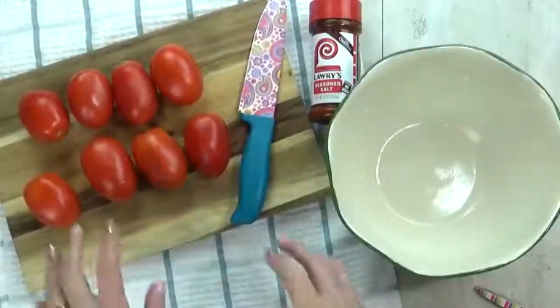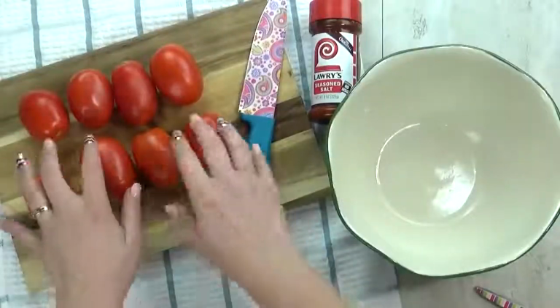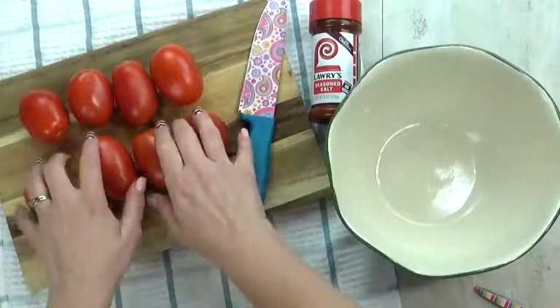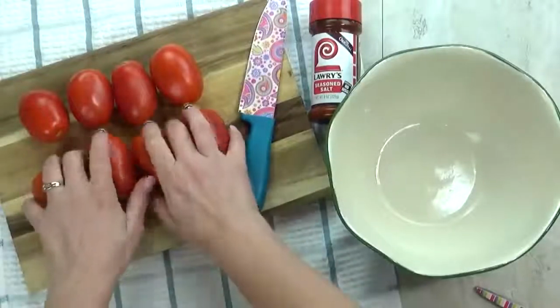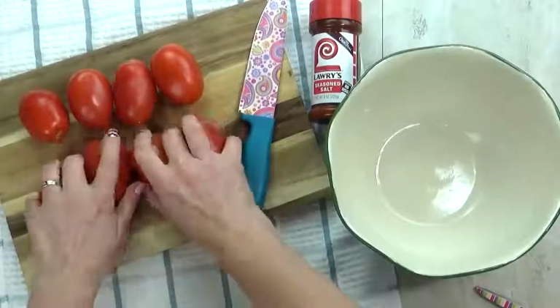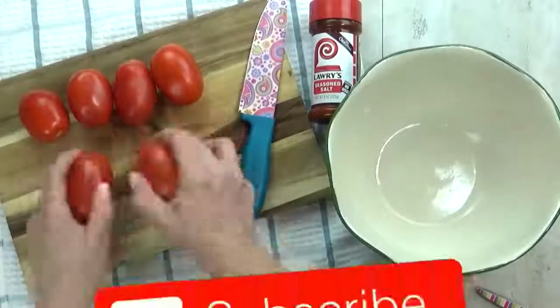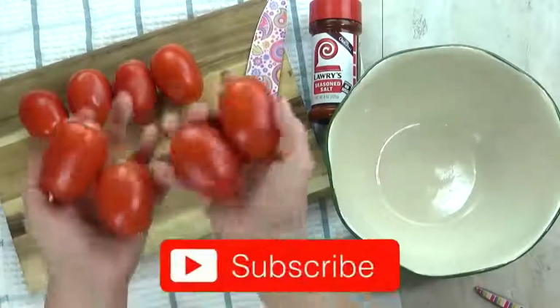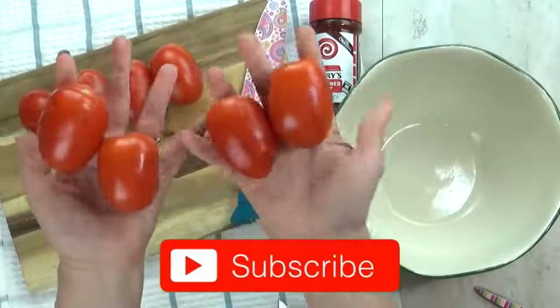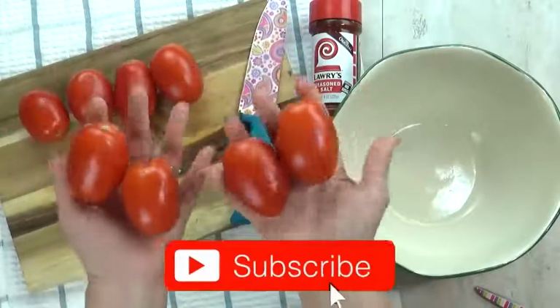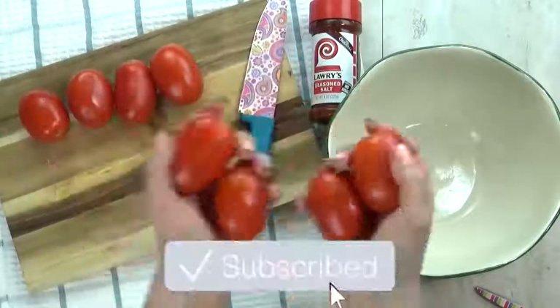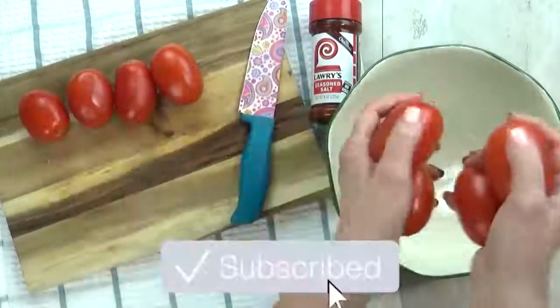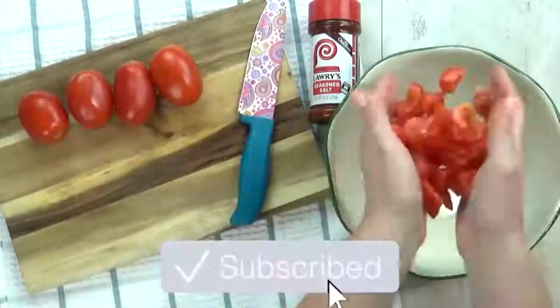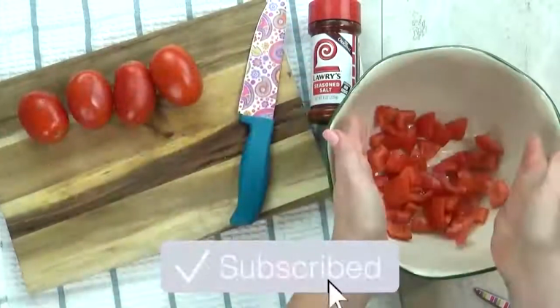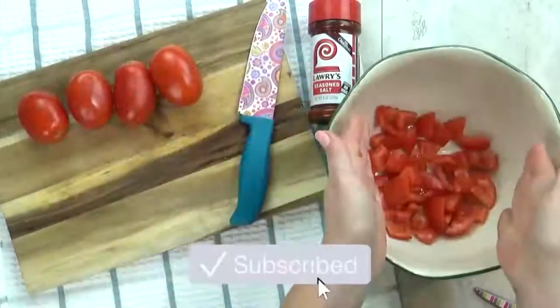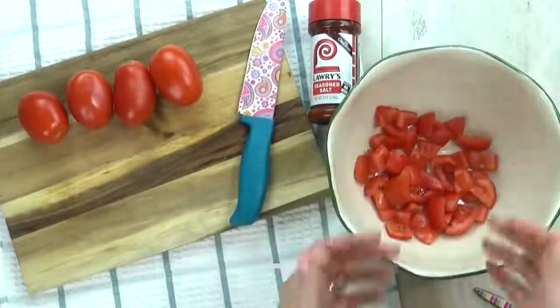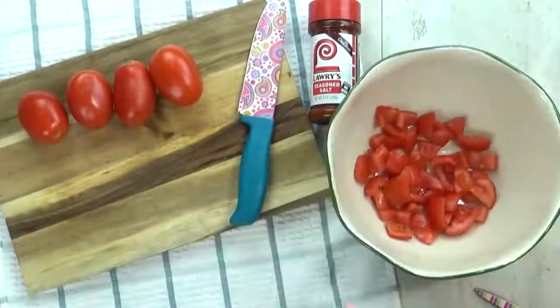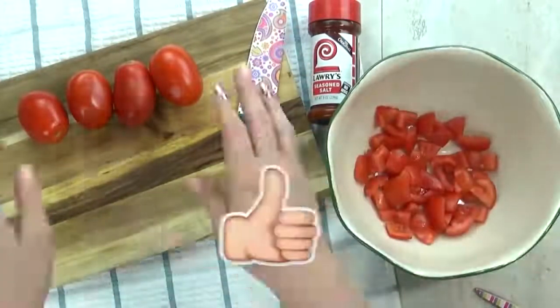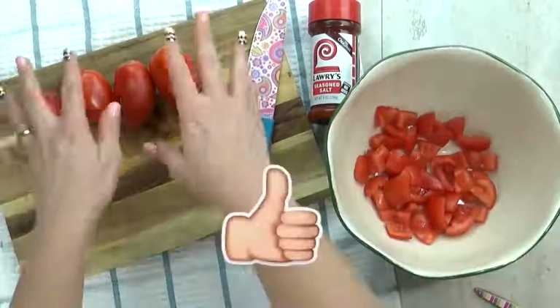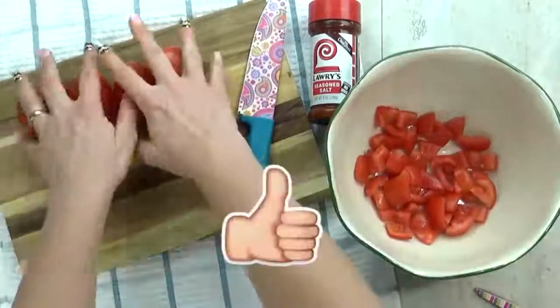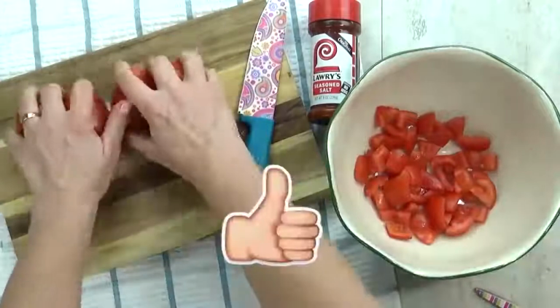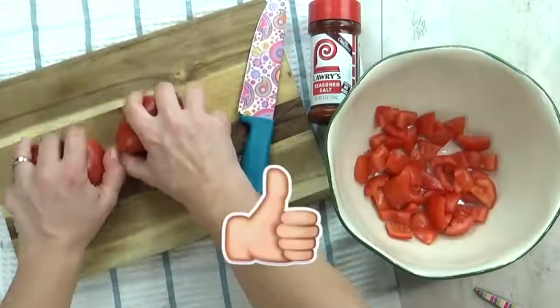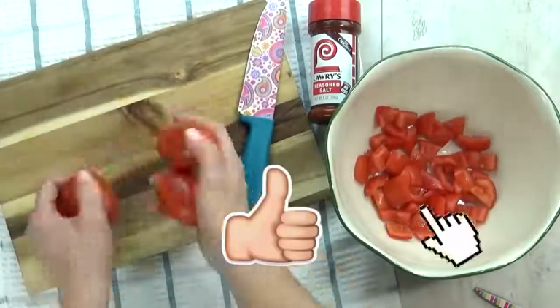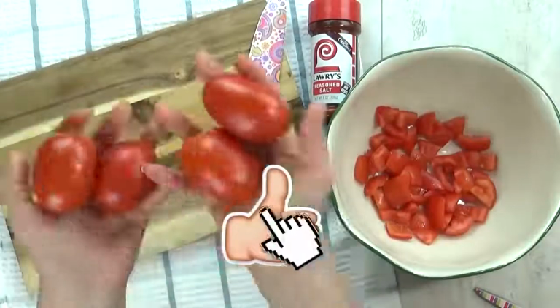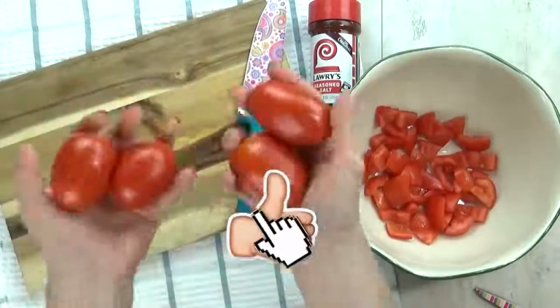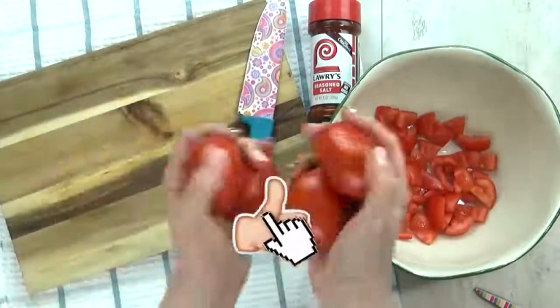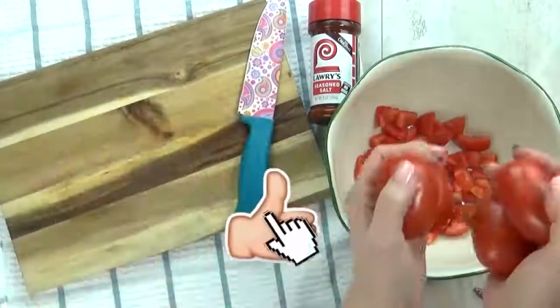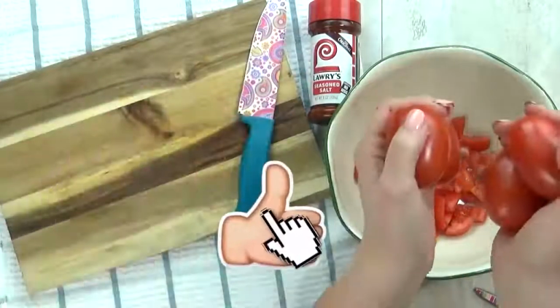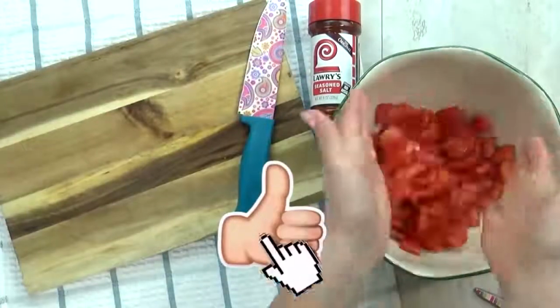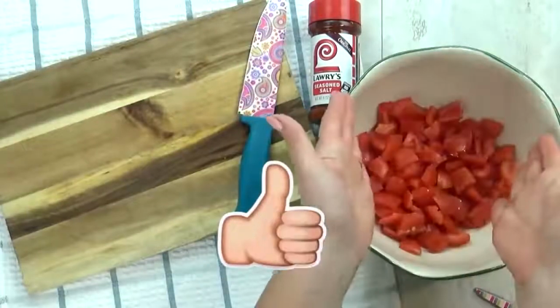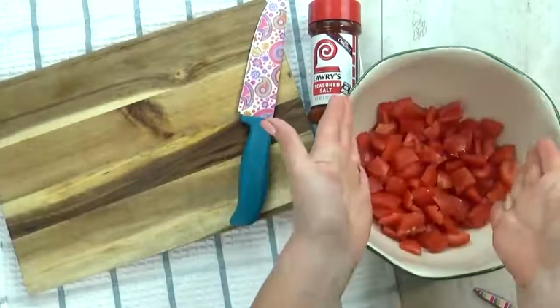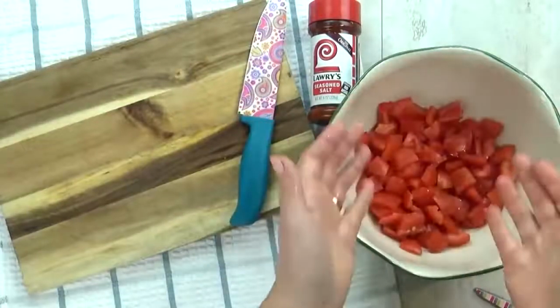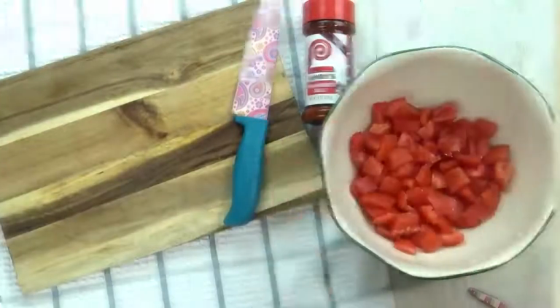Don't forget to hit that red subscribe button and go ahead and give this video a big thumbs up if you love fun lunch ideas. Now let's get started.